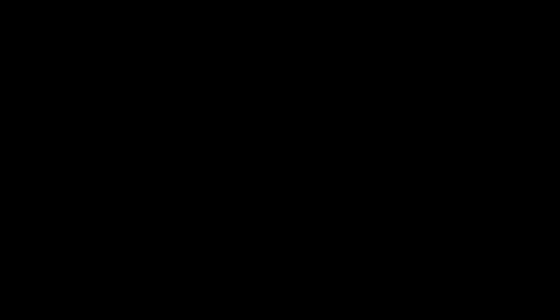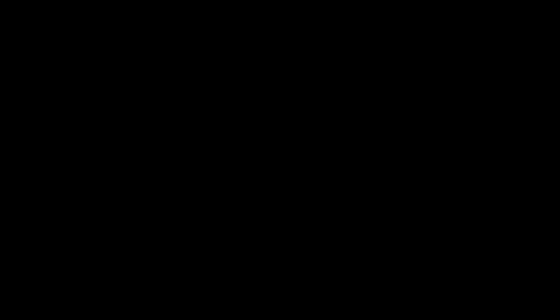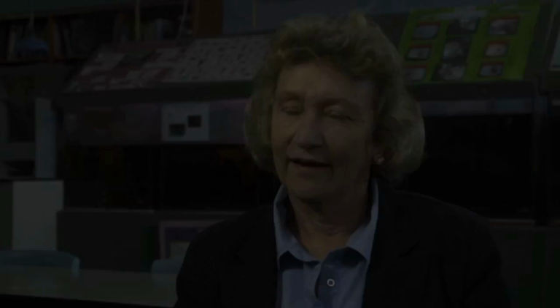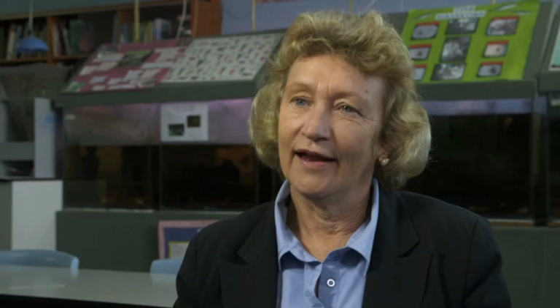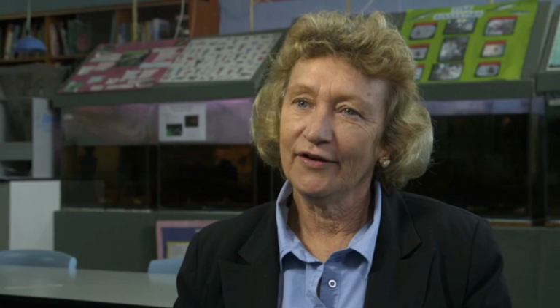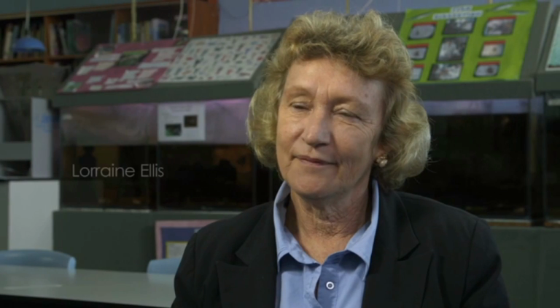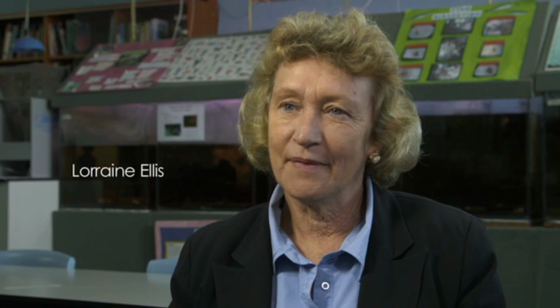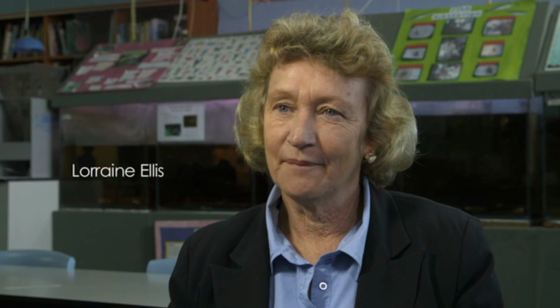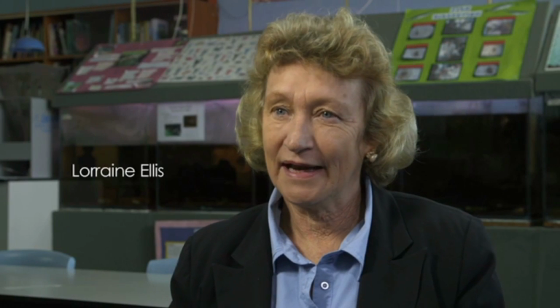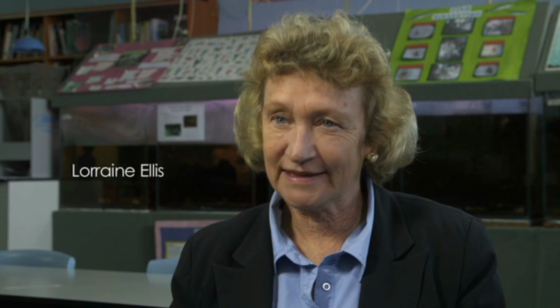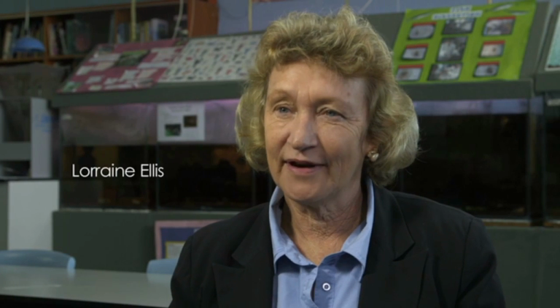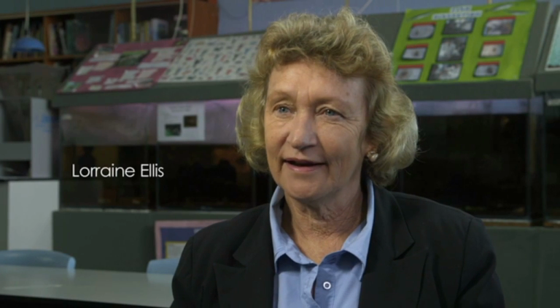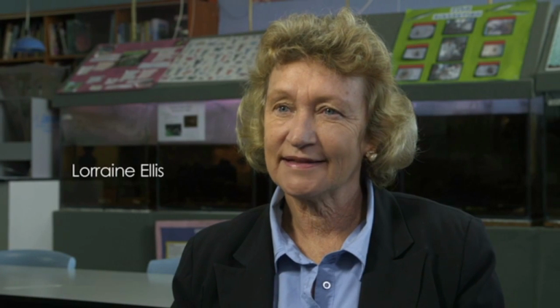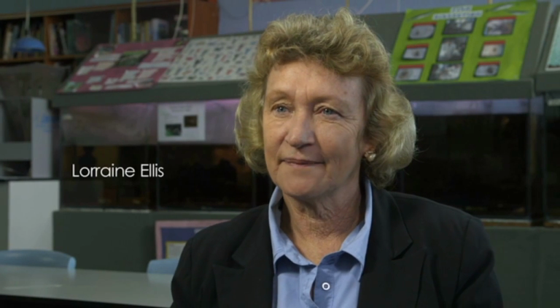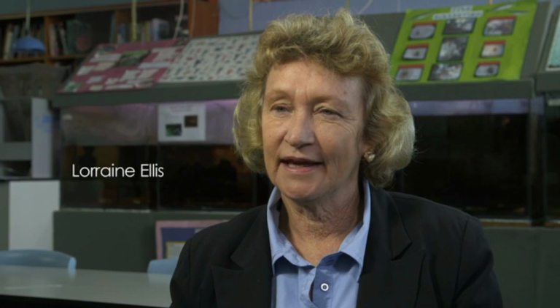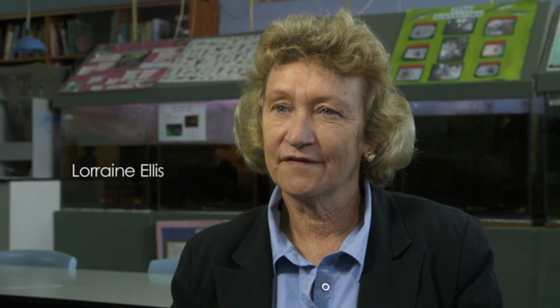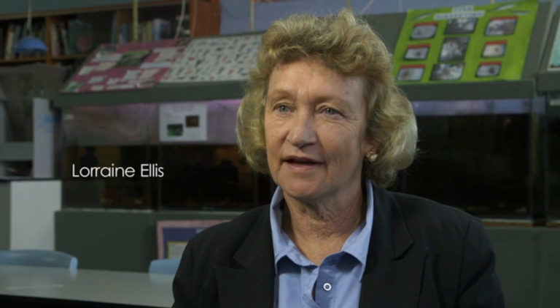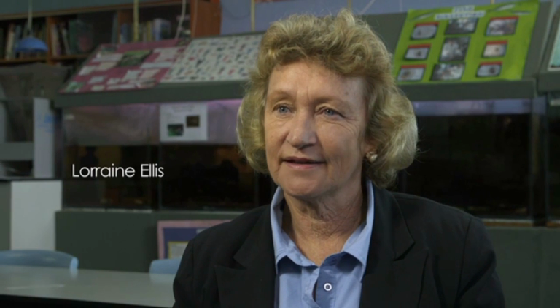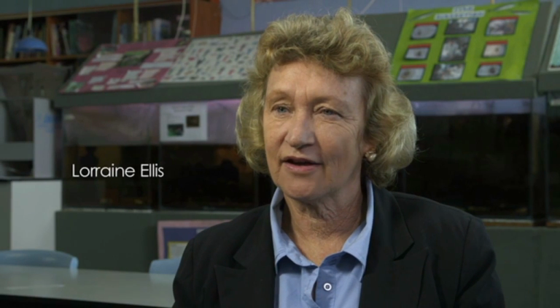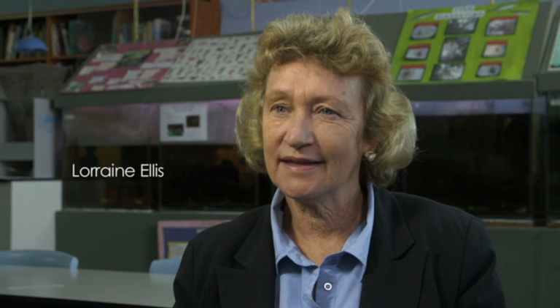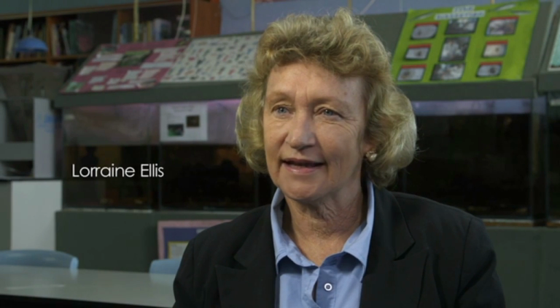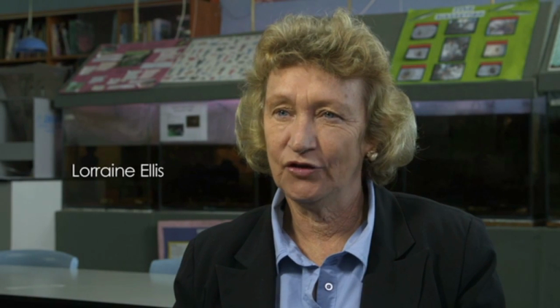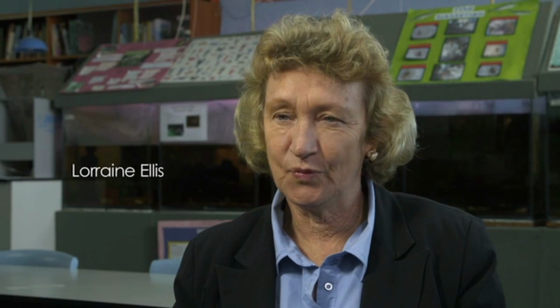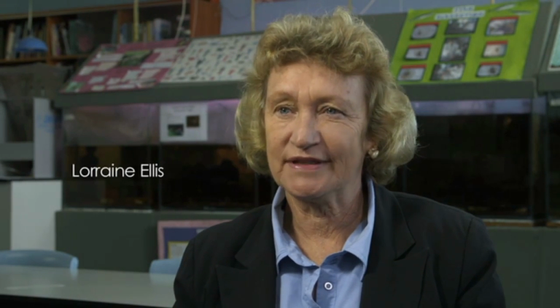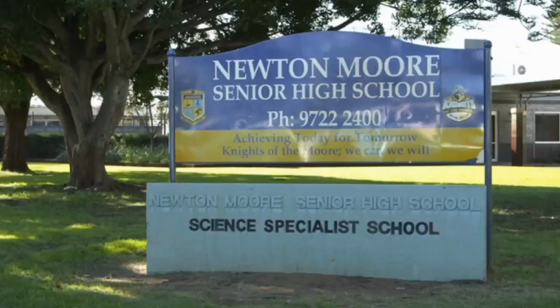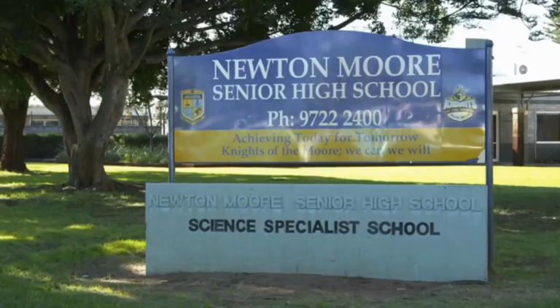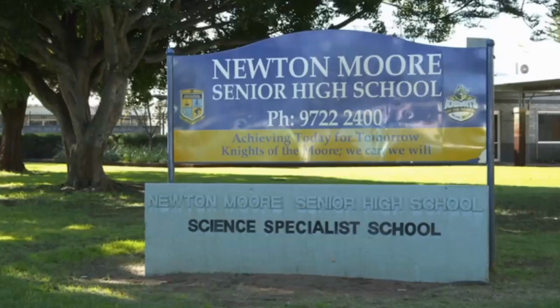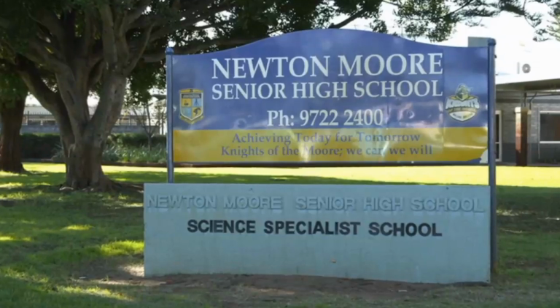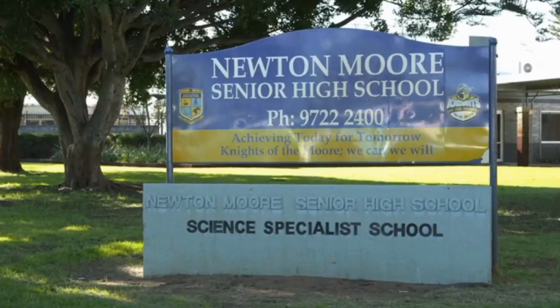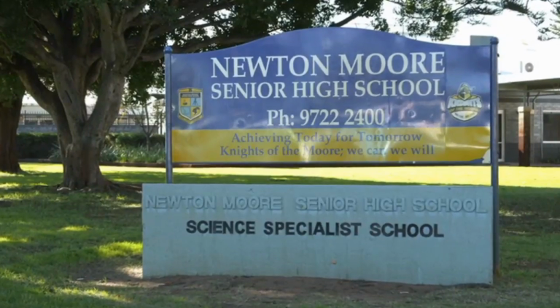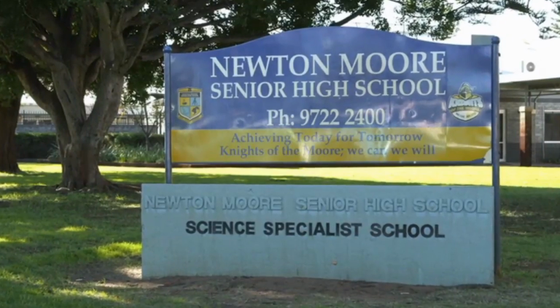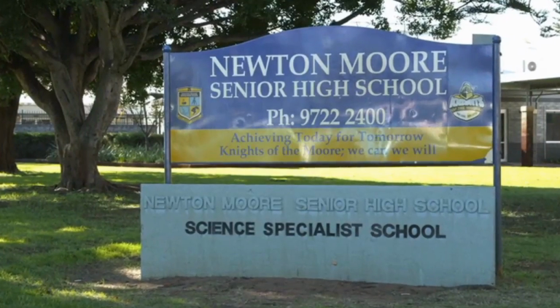Hello, my name's Lorraine Ellis. I'm the Head of Science at Newton-Moore Senior High School, Bunbury, WA.